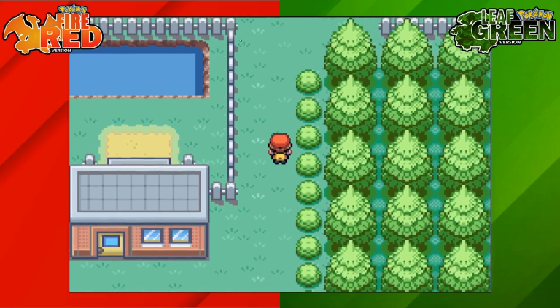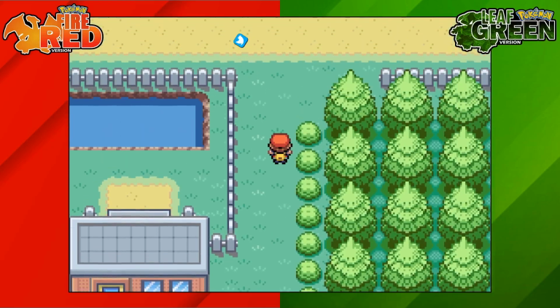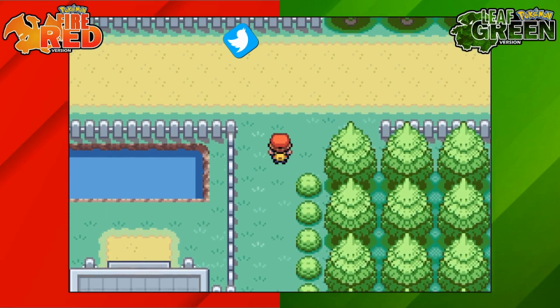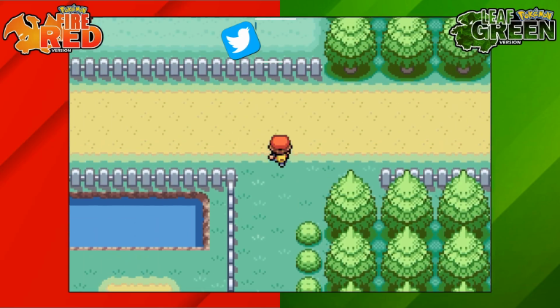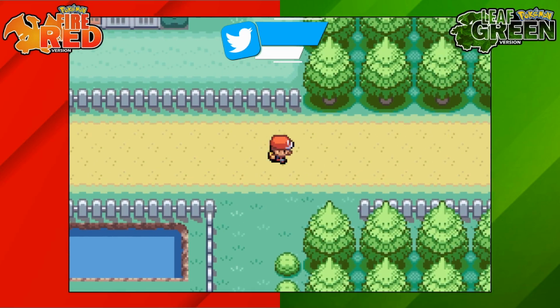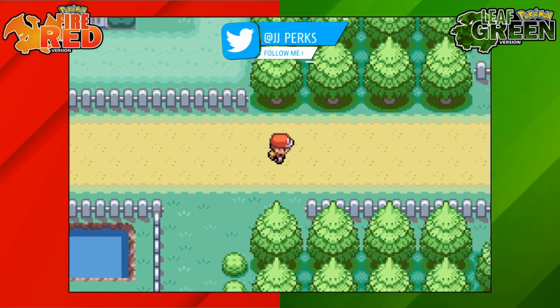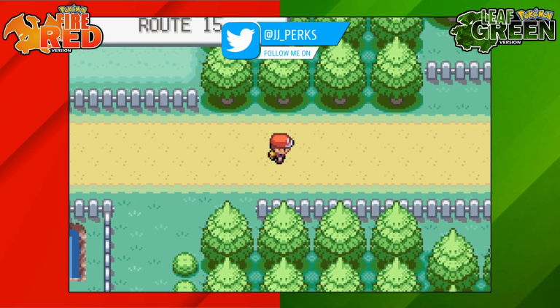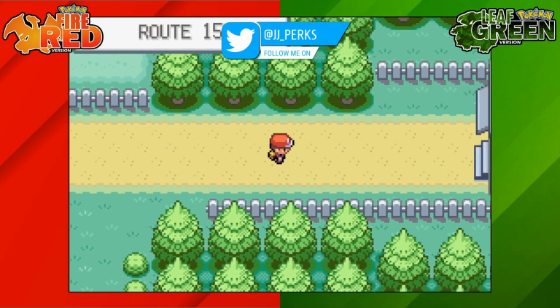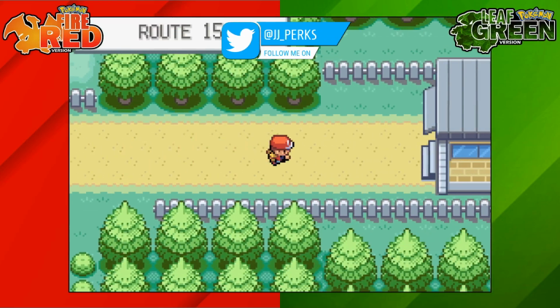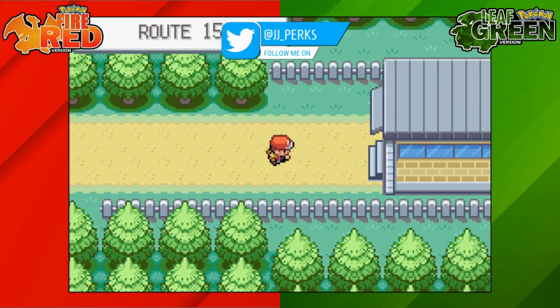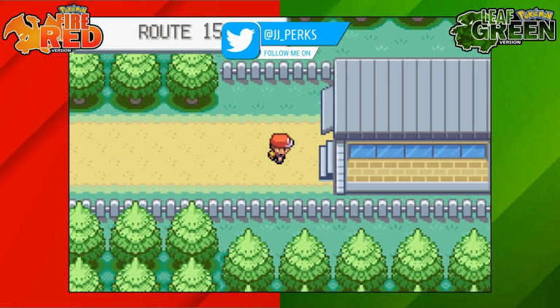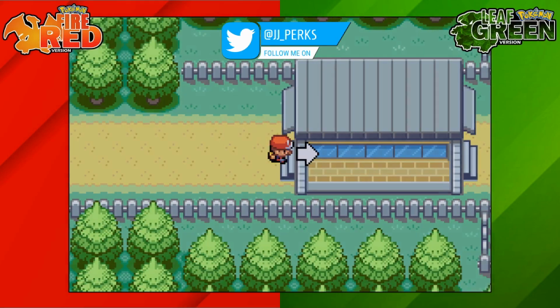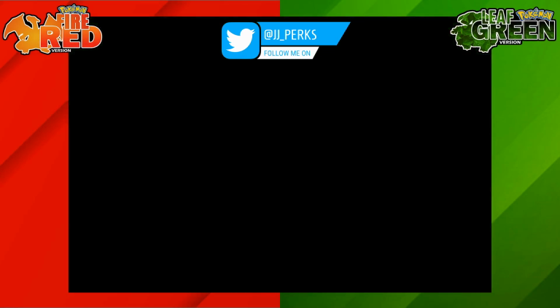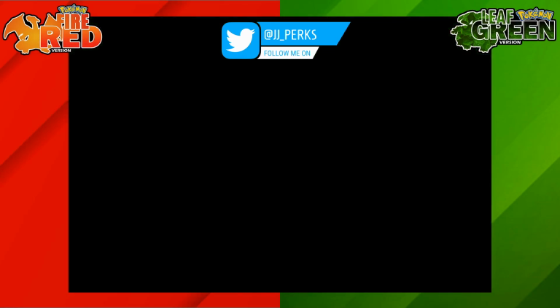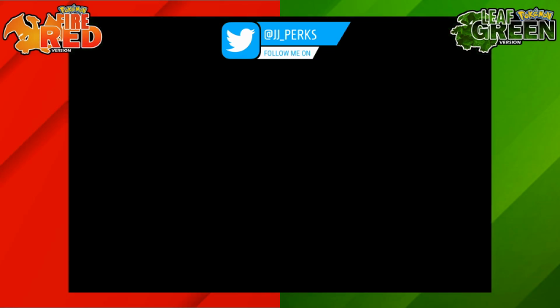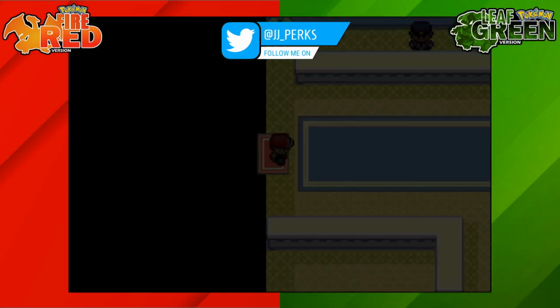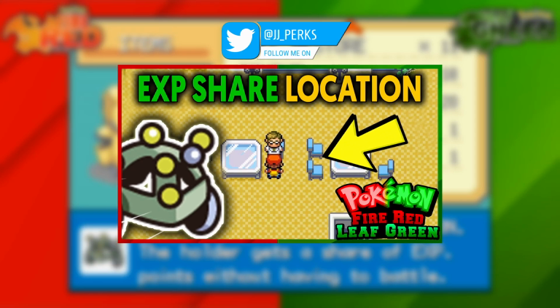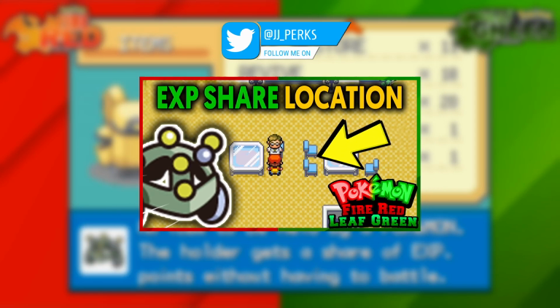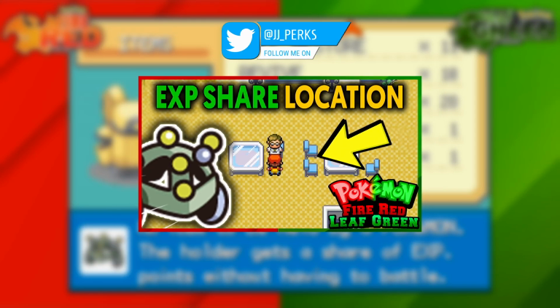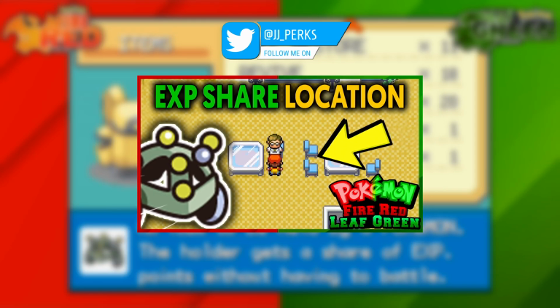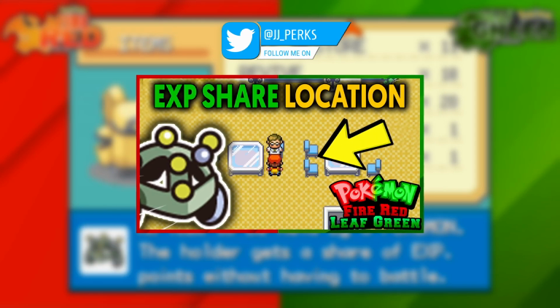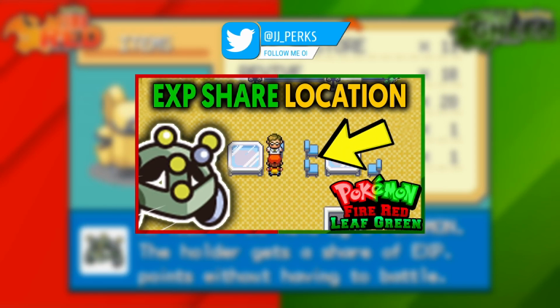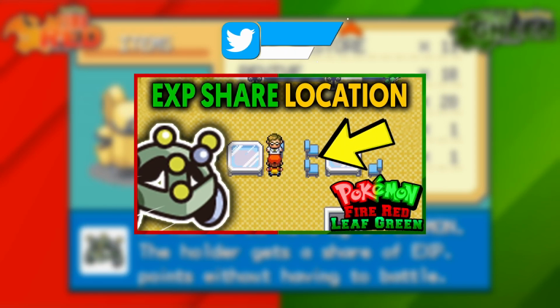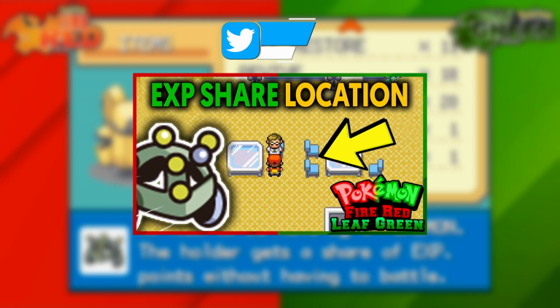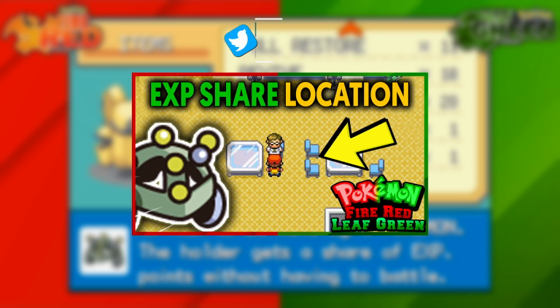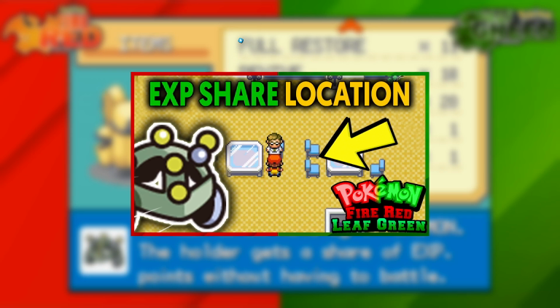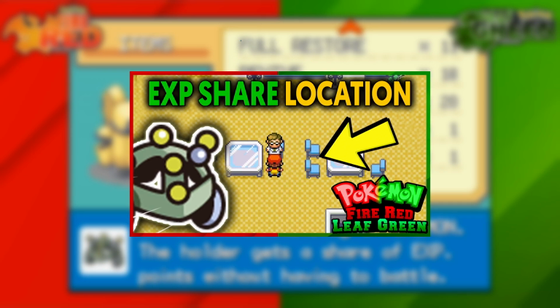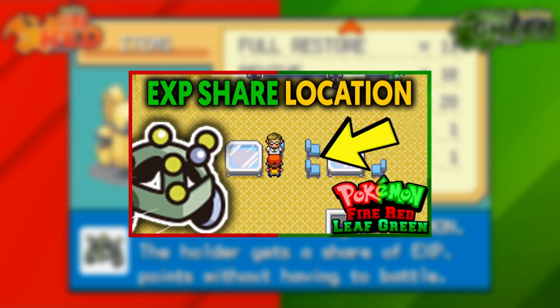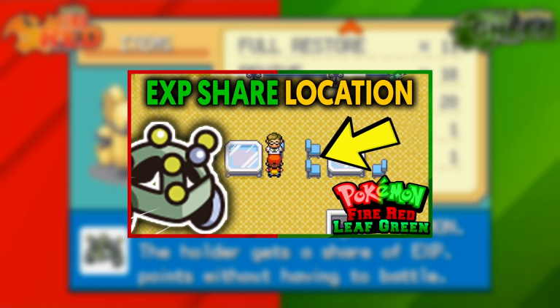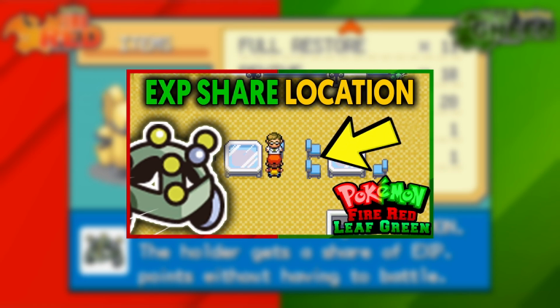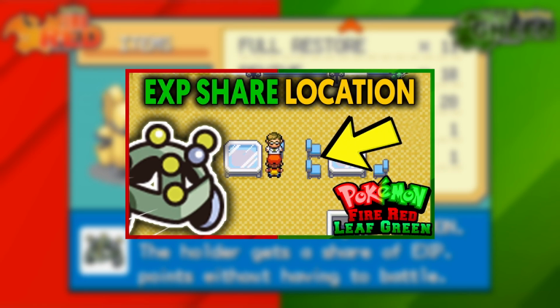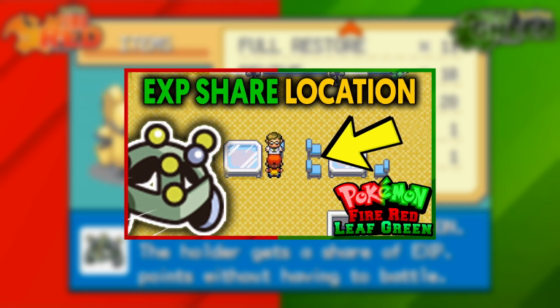How's it going everyone, my name is JJ and in this Pokemon guide I'm going to be showing you where to get the EXP Share on Pokemon Fire Red and Leaf Green.